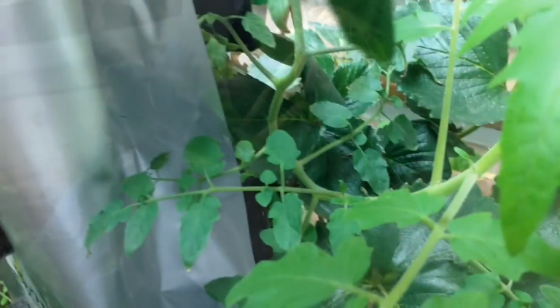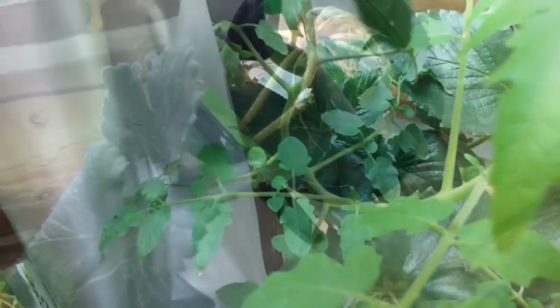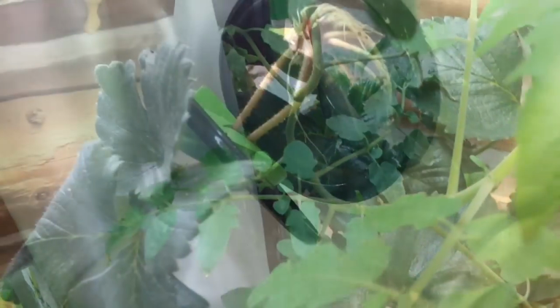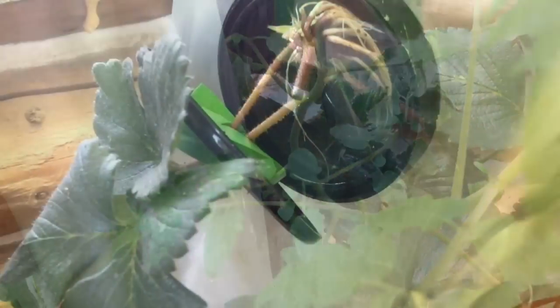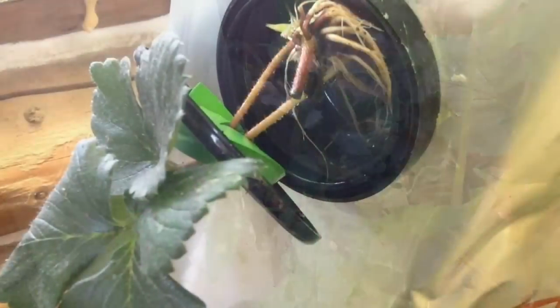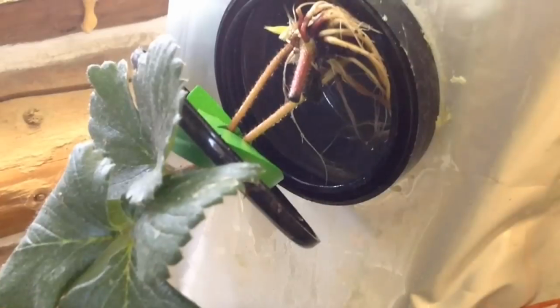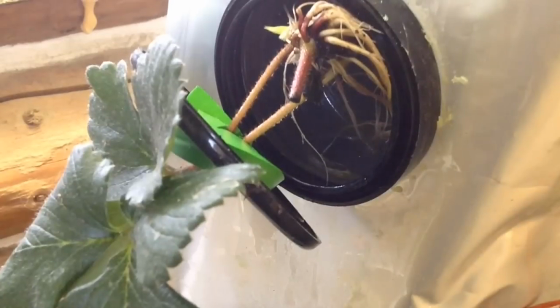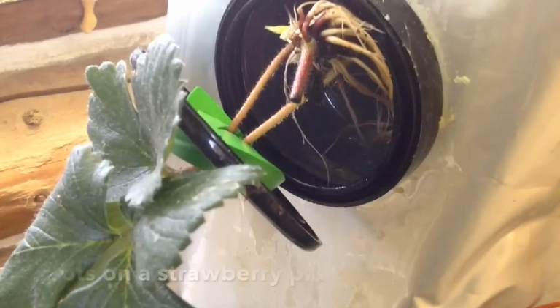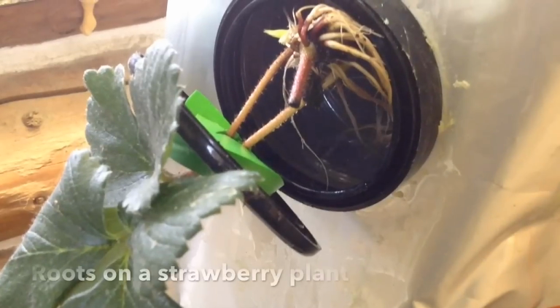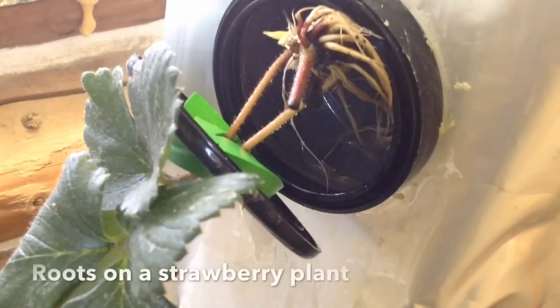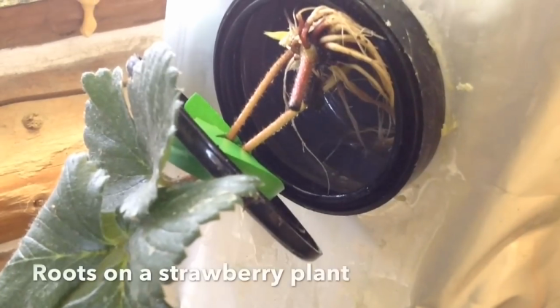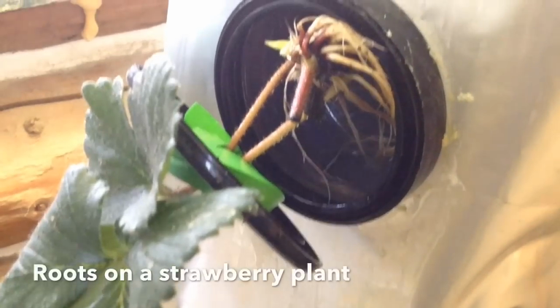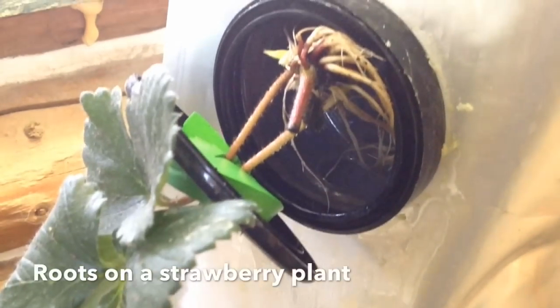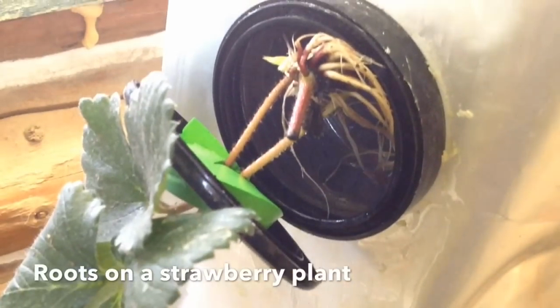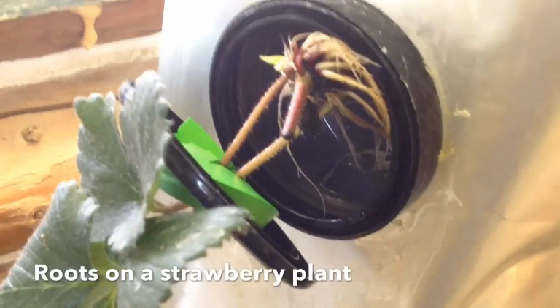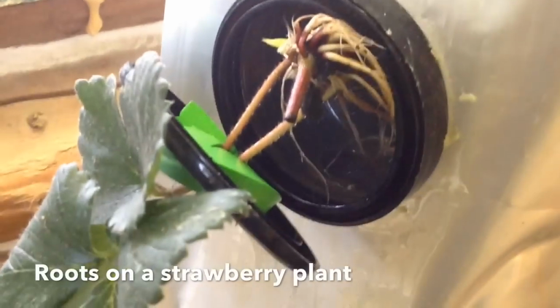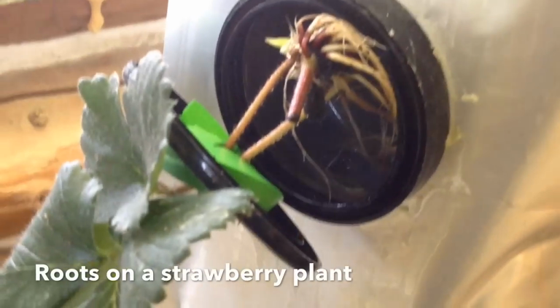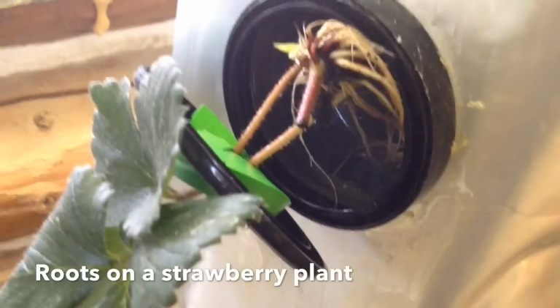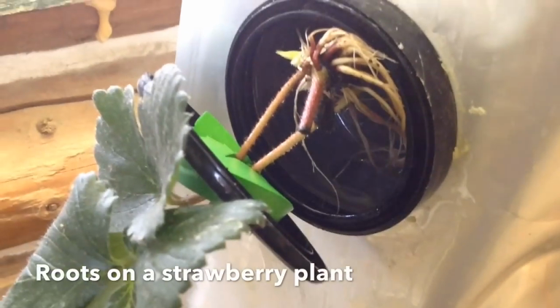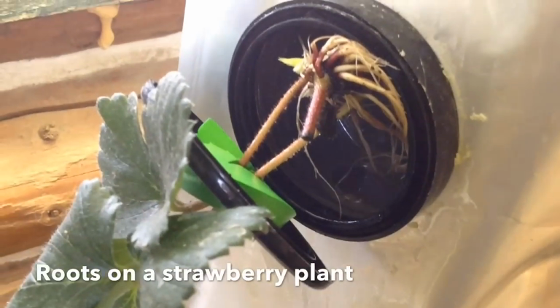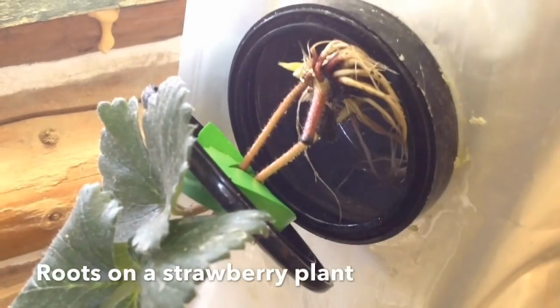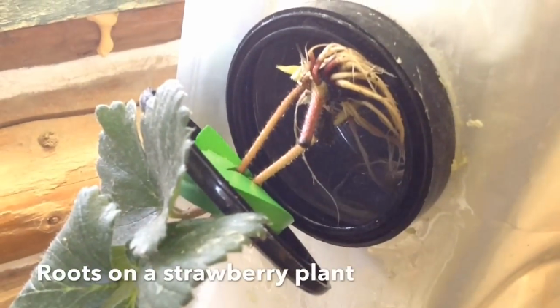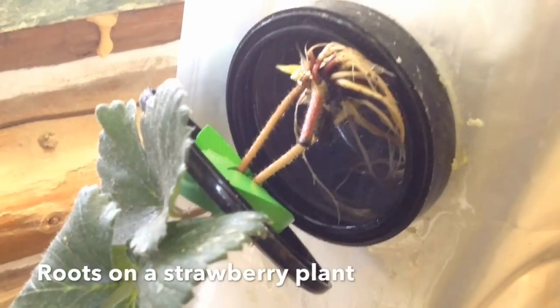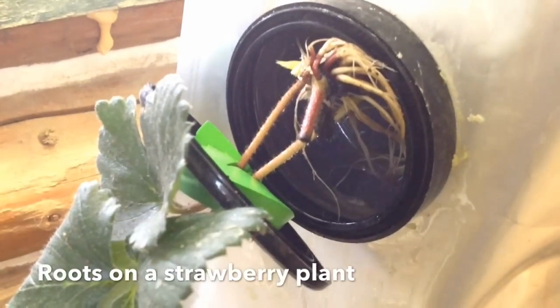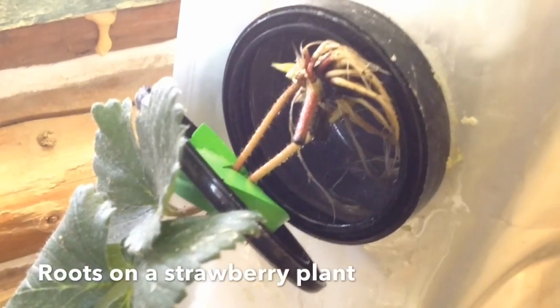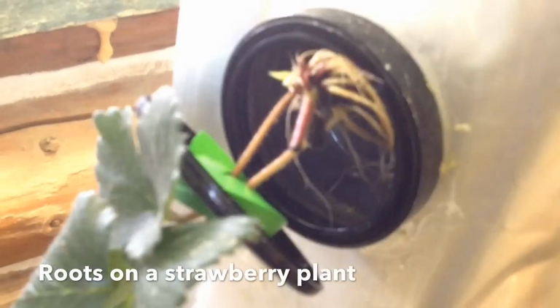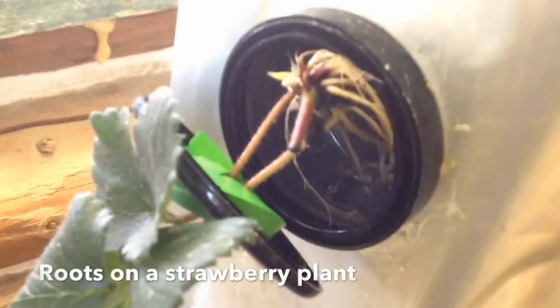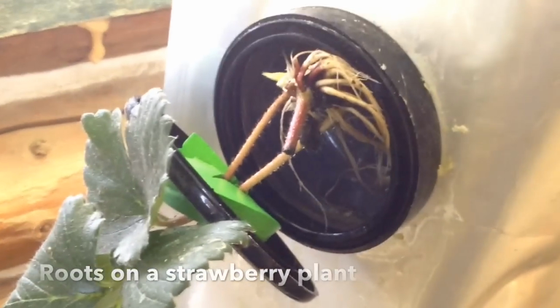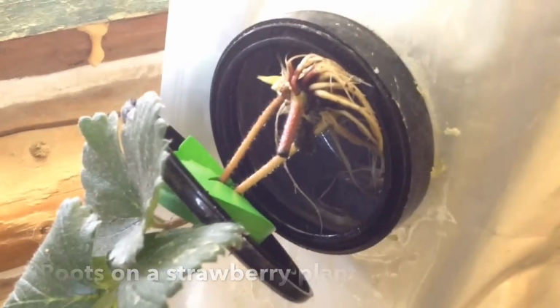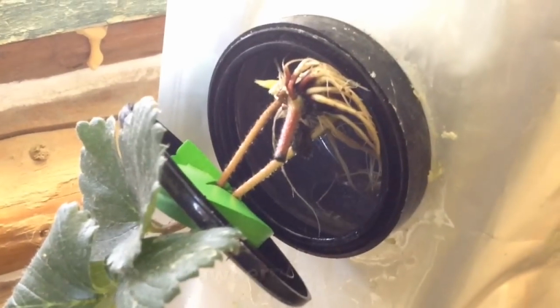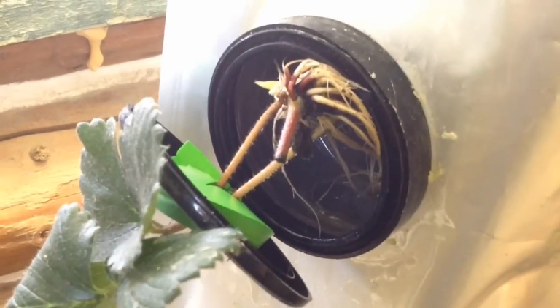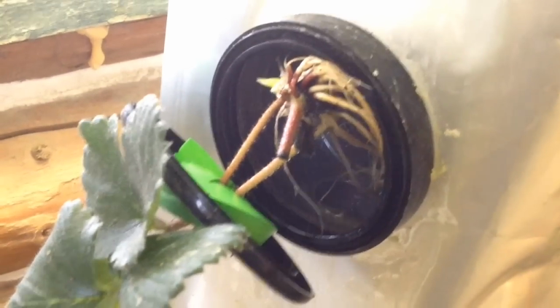Hopefully our system will change up the way it's always been when it comes to growing fruits and vegetables.